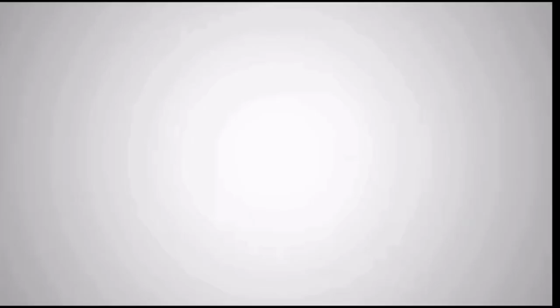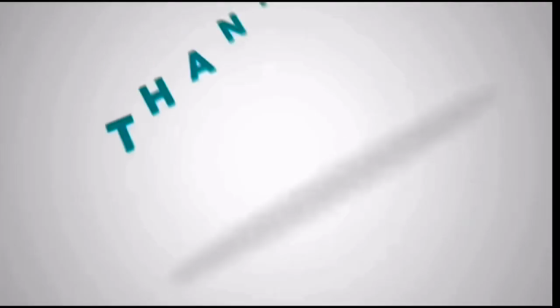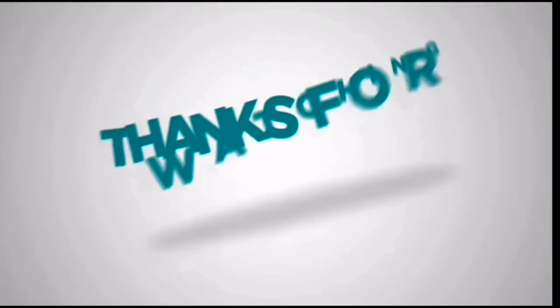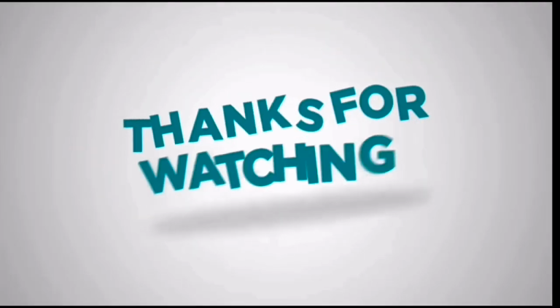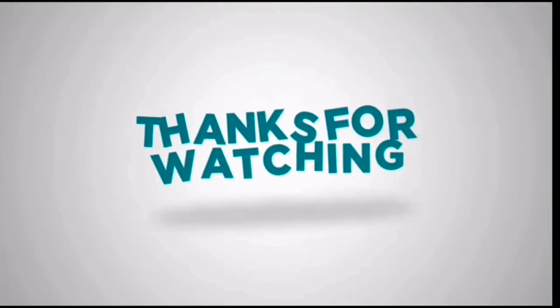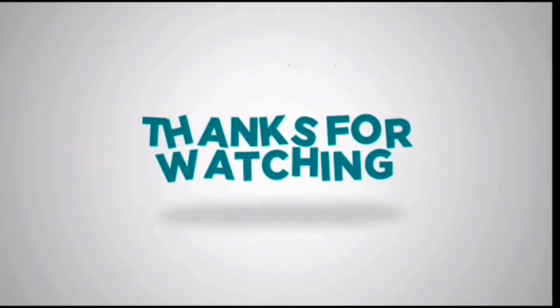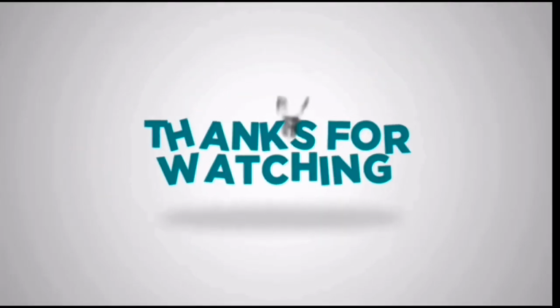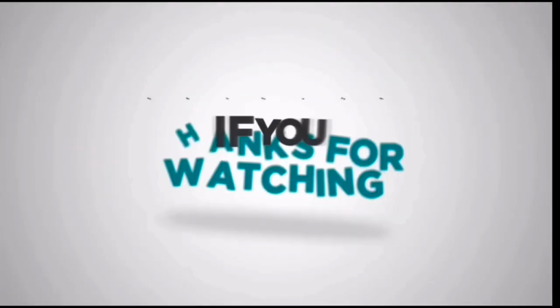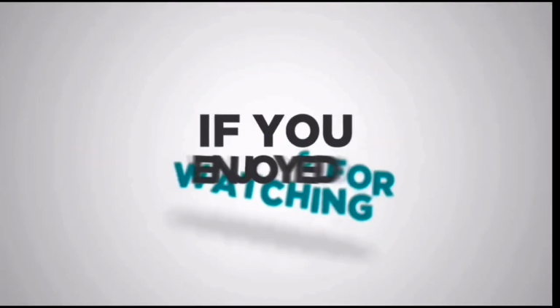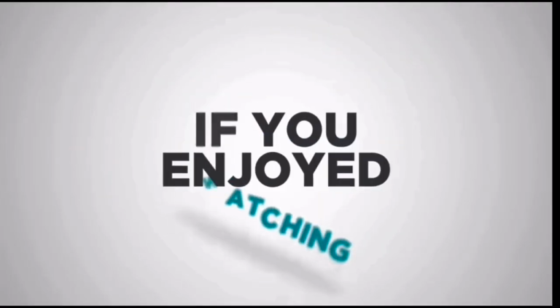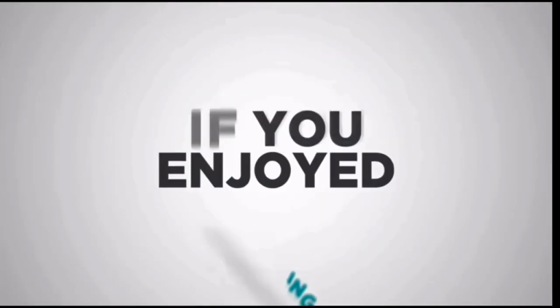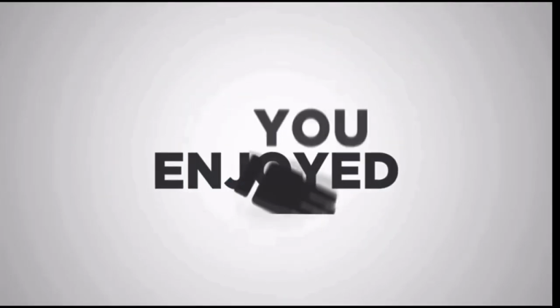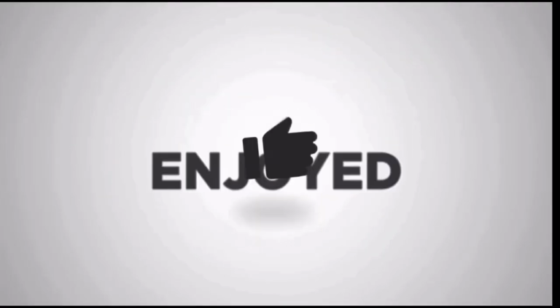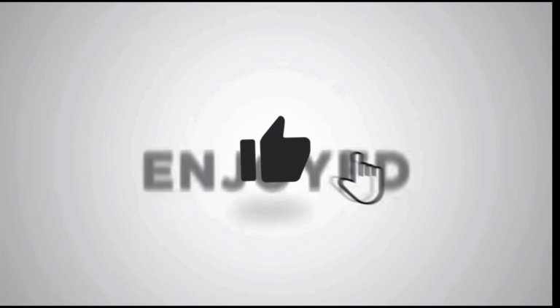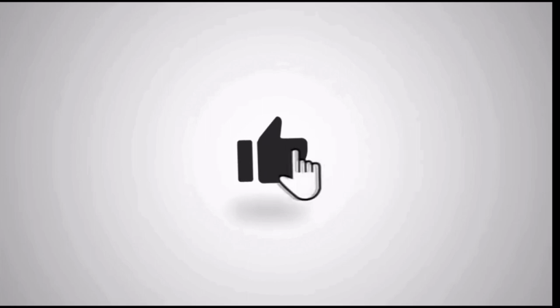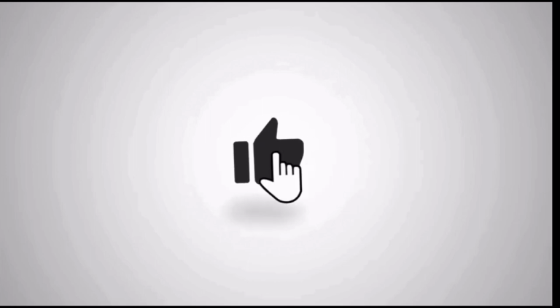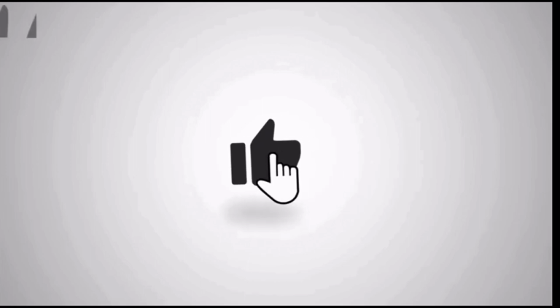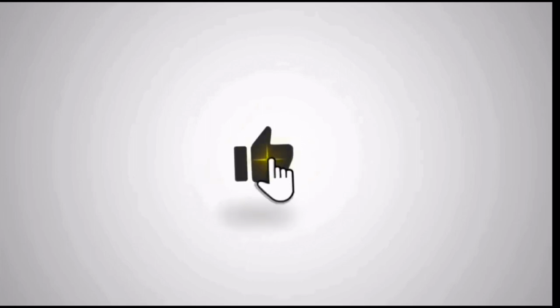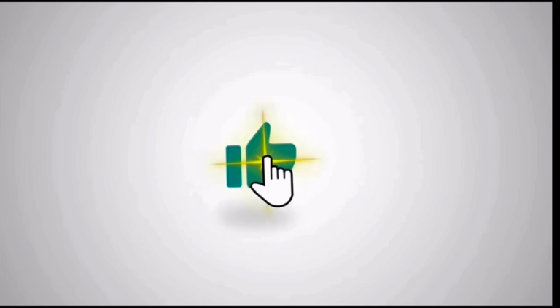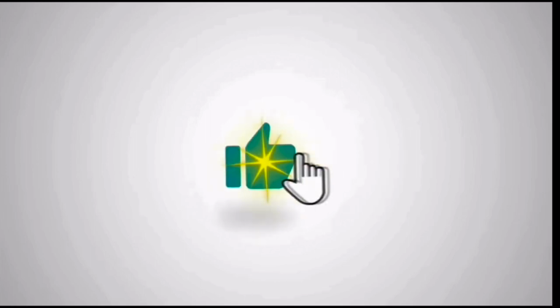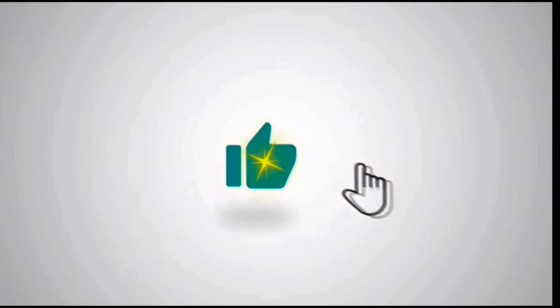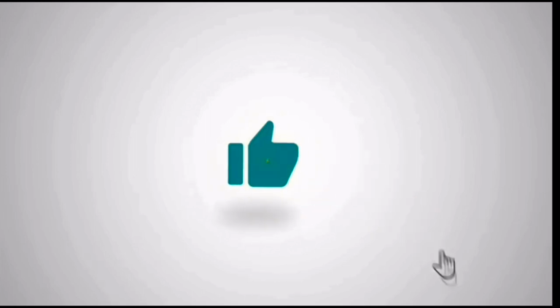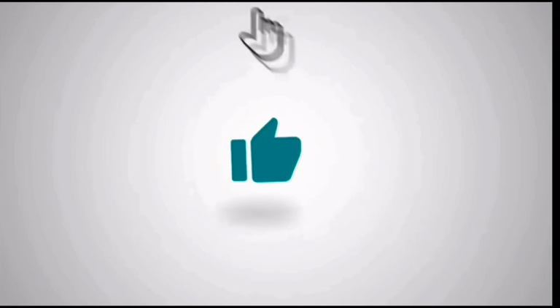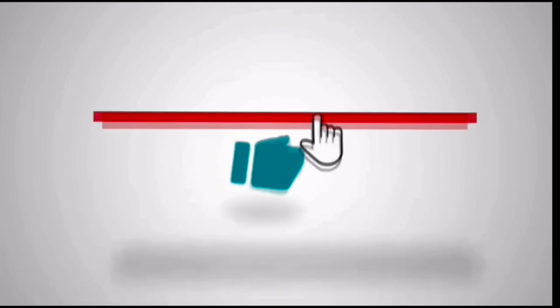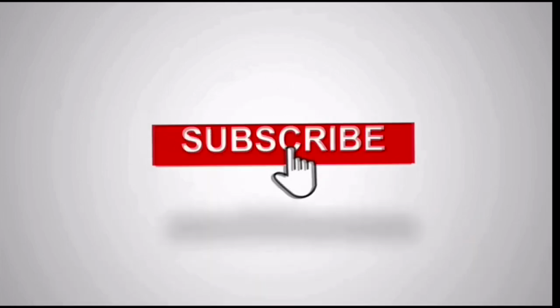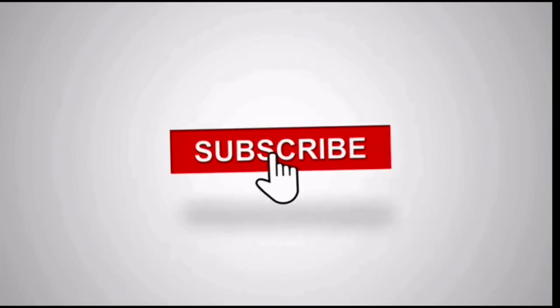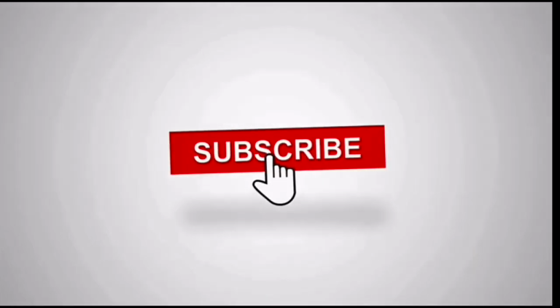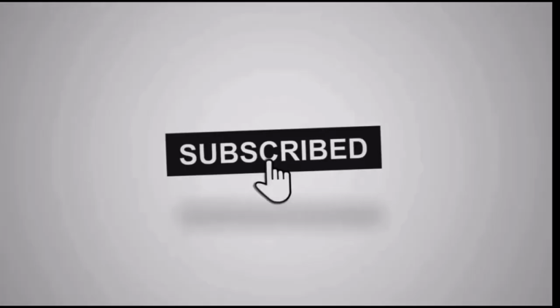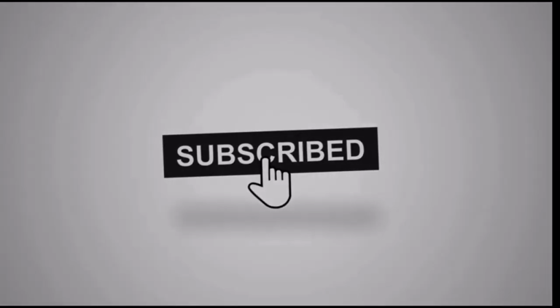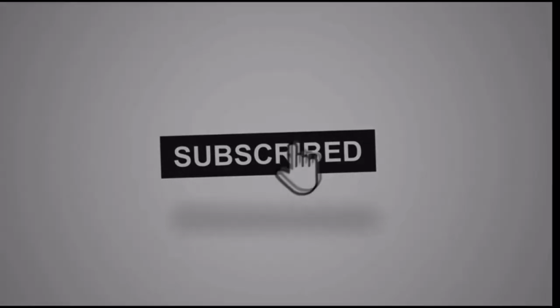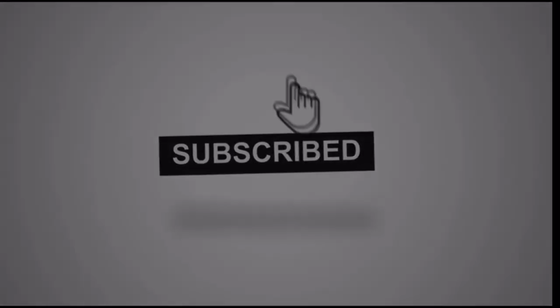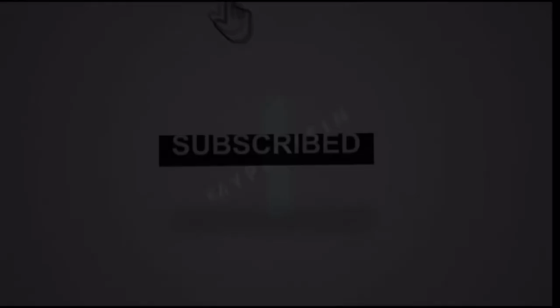Thanks for watching the video. If you enjoyed, I'd really appreciate if you could hit the like button and maybe even consider subscribing. Maybe I'll see you guys next time.